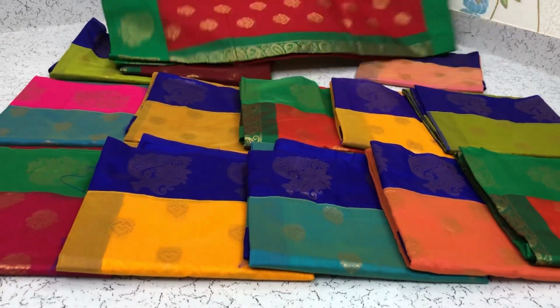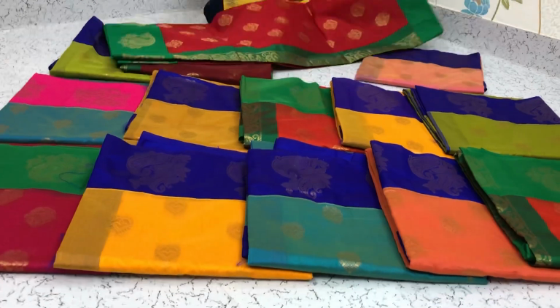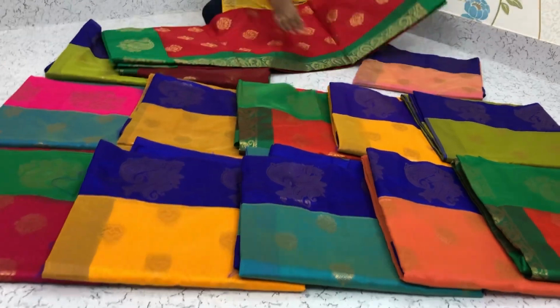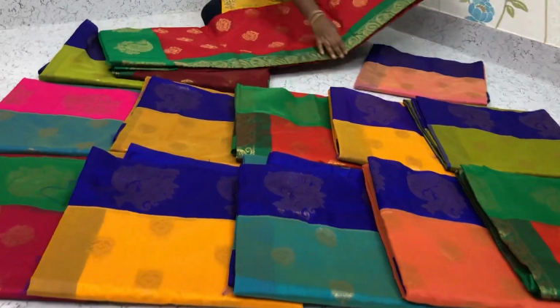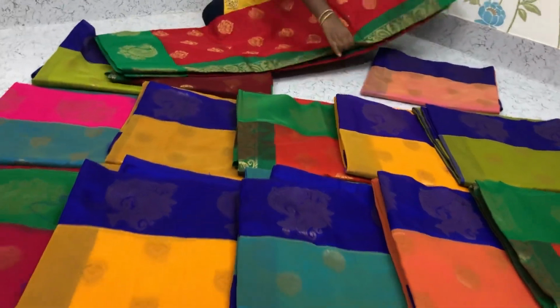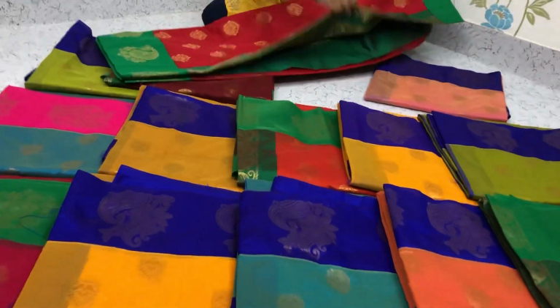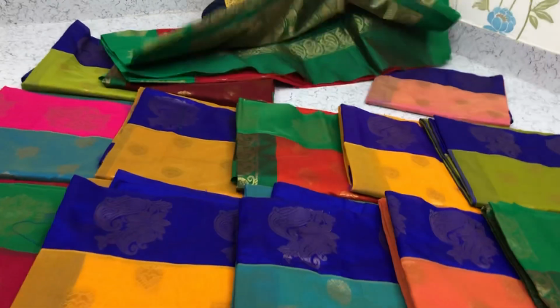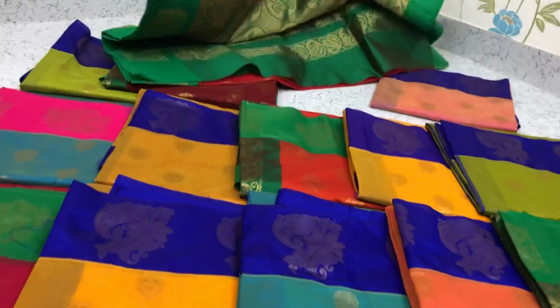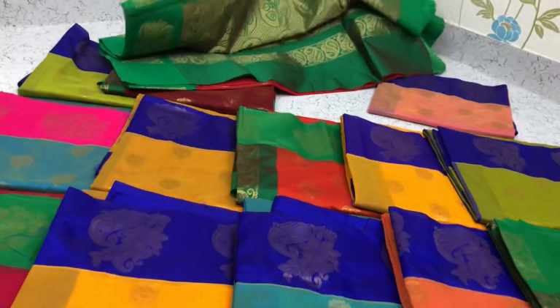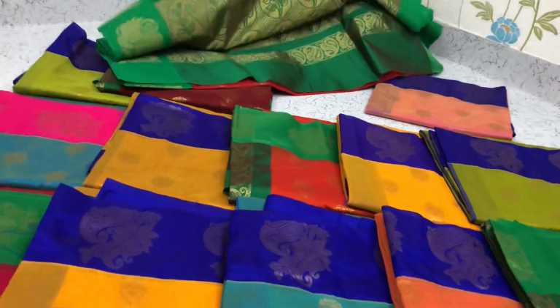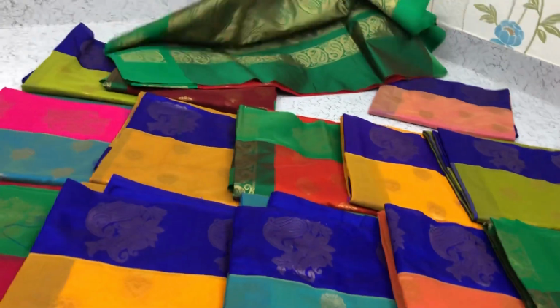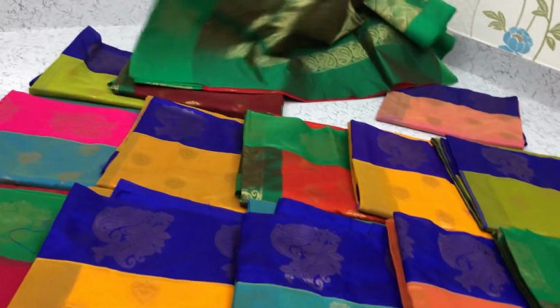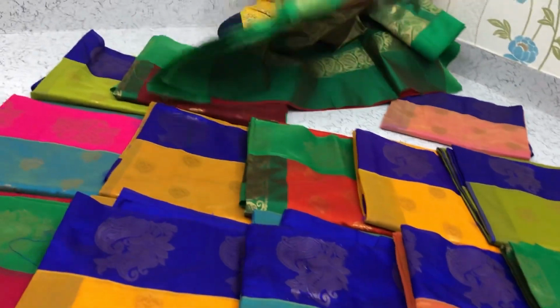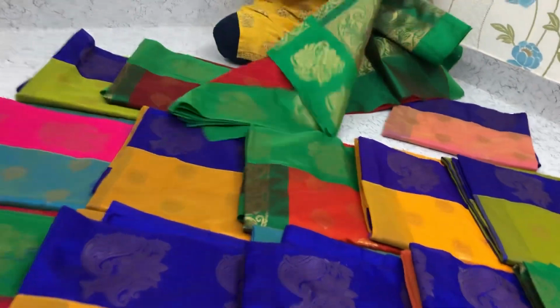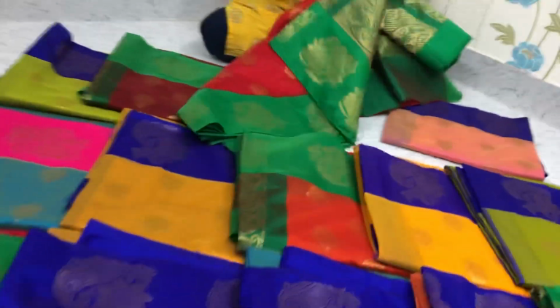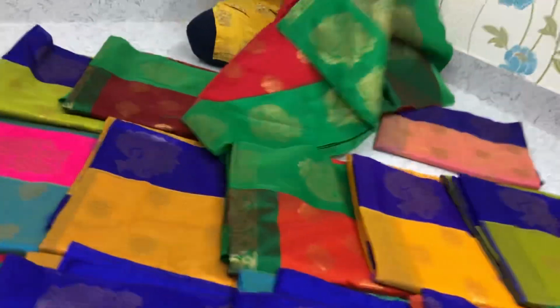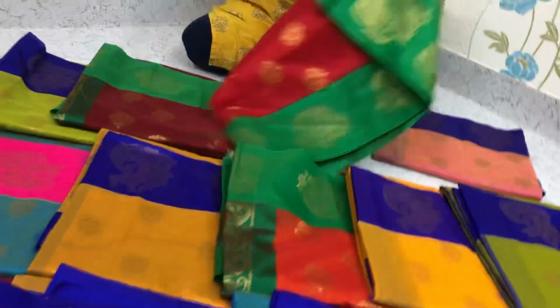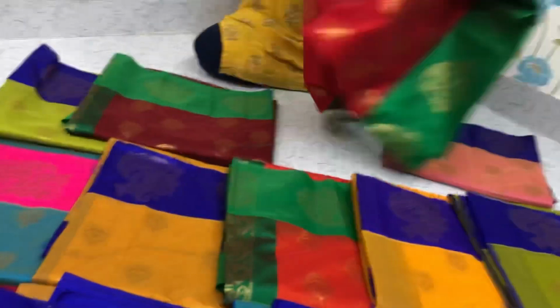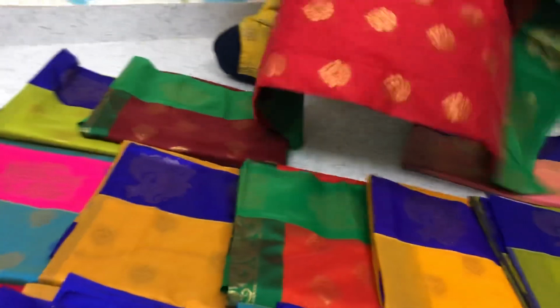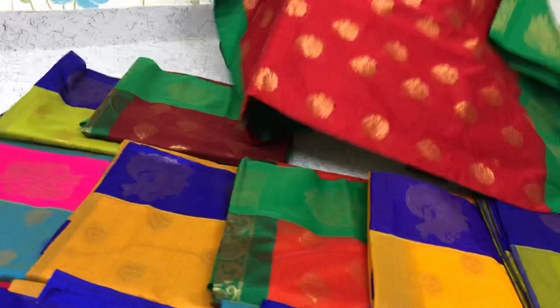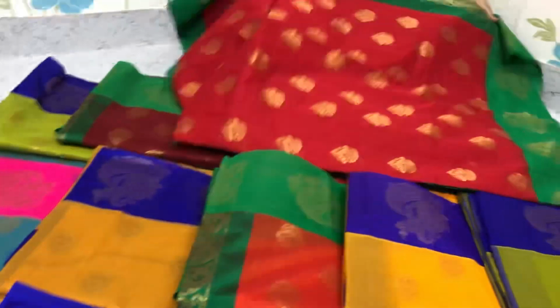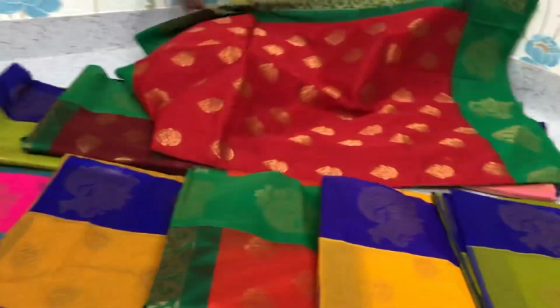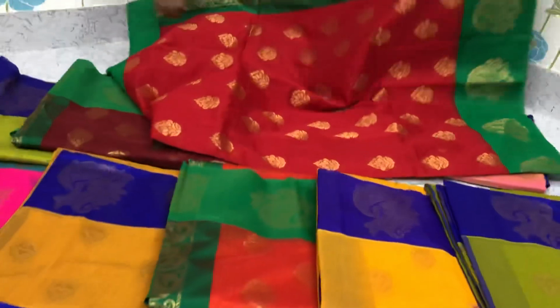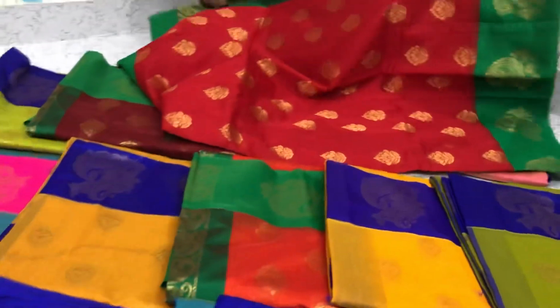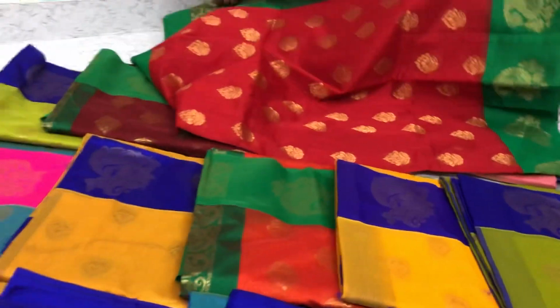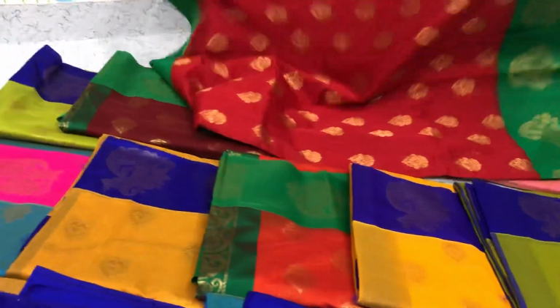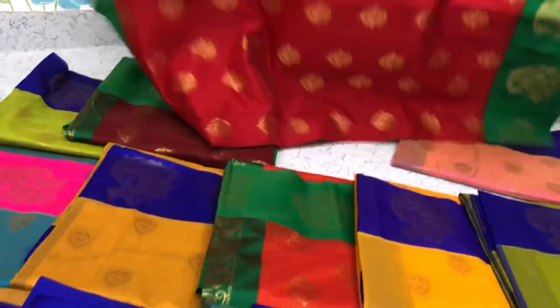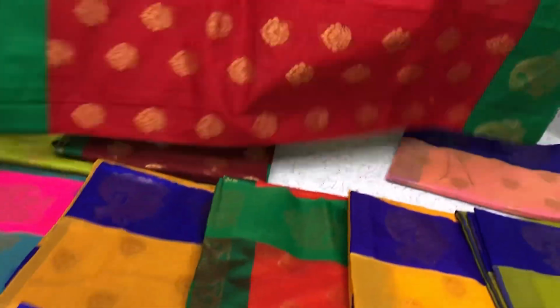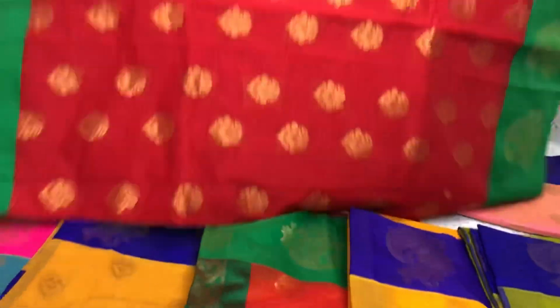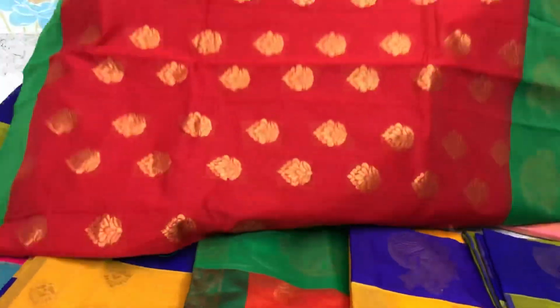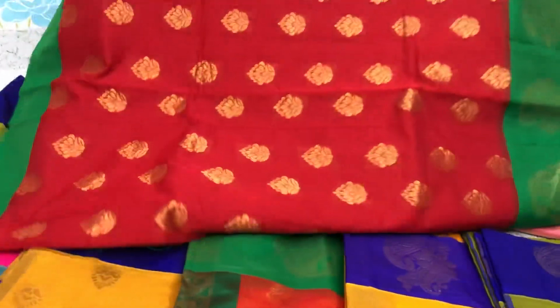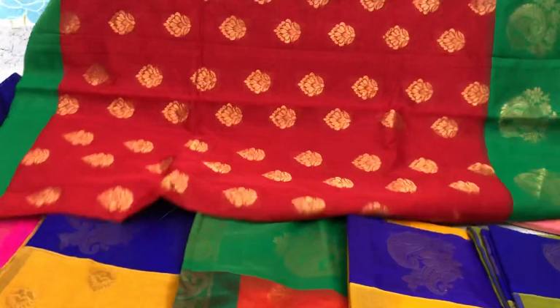This is the mango yellow with the orange mixed colour with the pink border, contrast border. This is another saree with the red with the green border — chilli red with the green border.